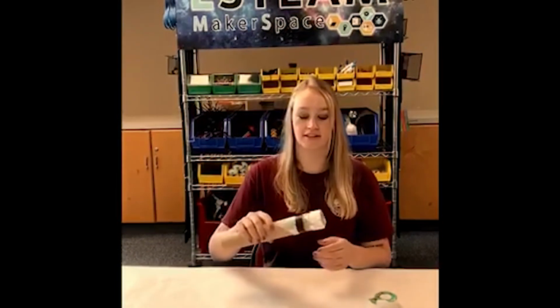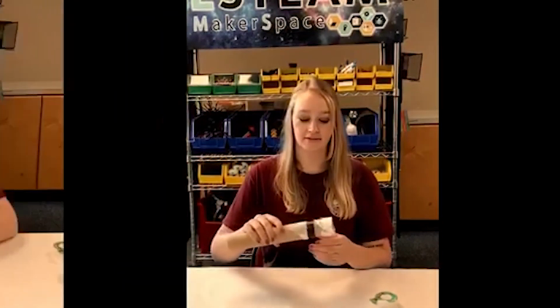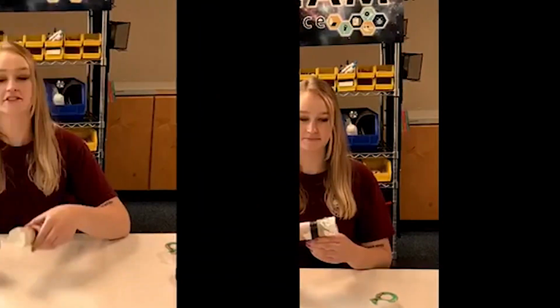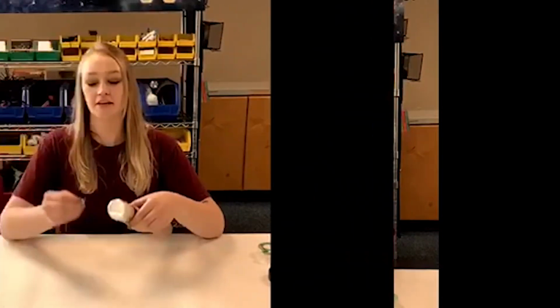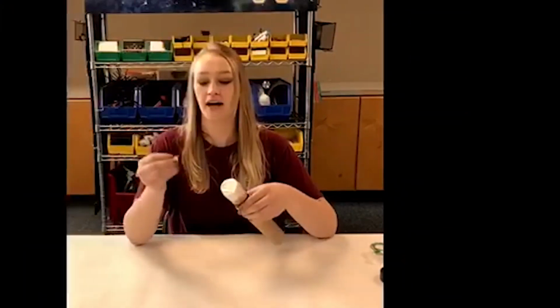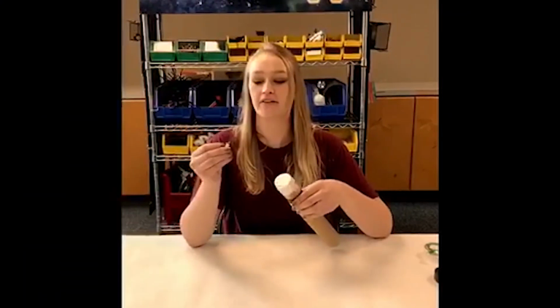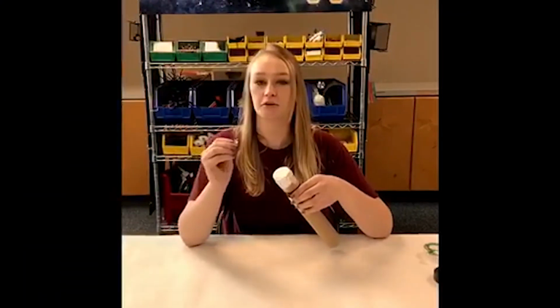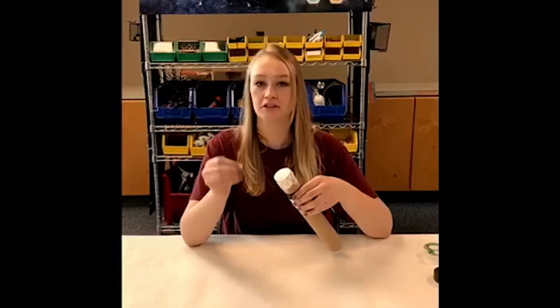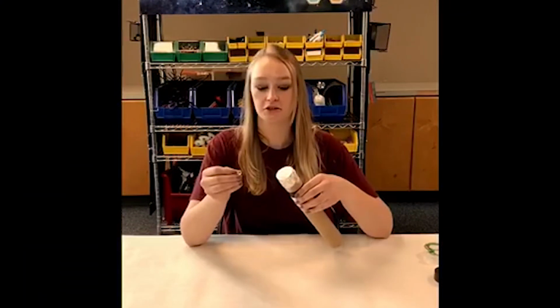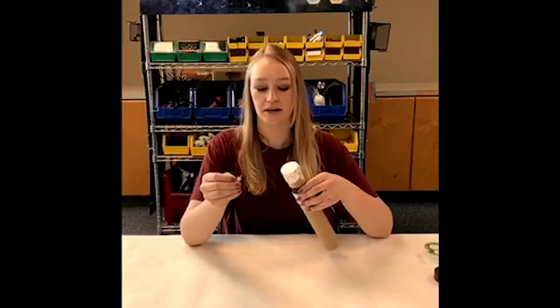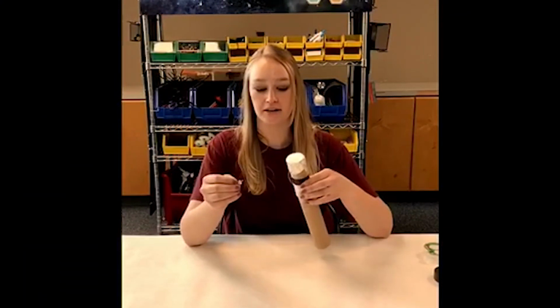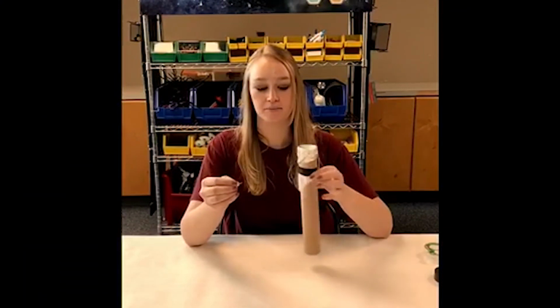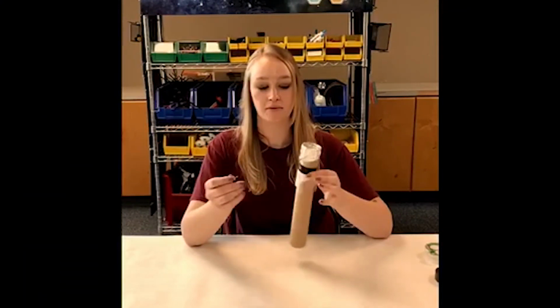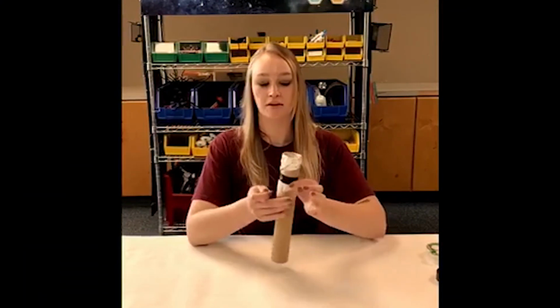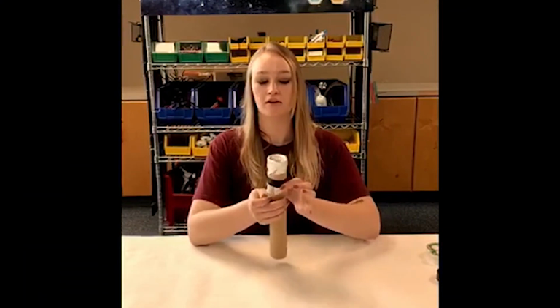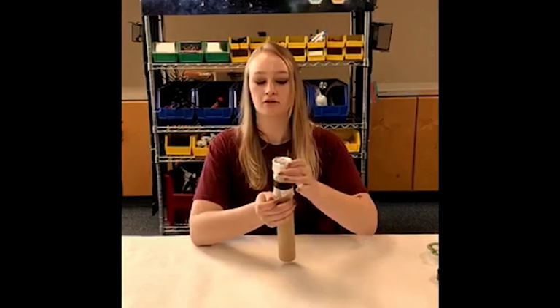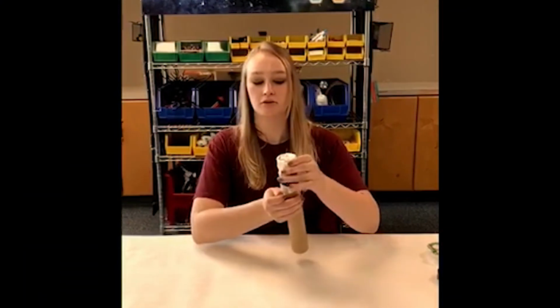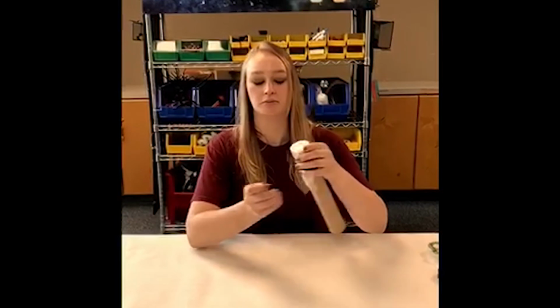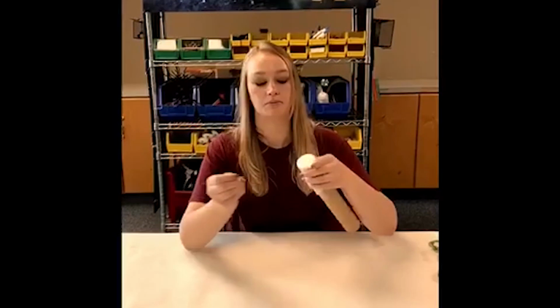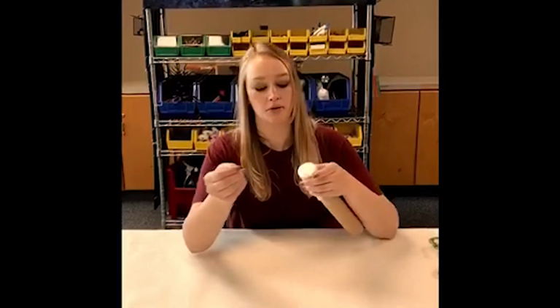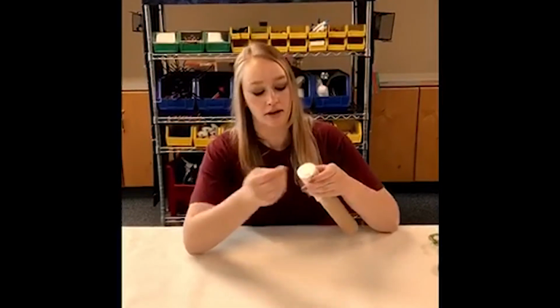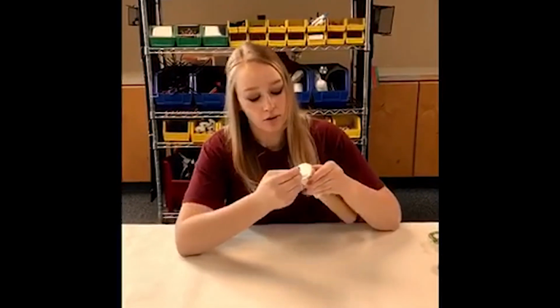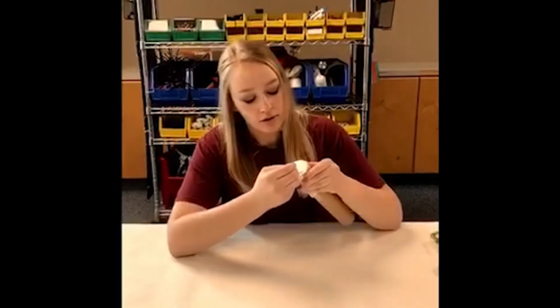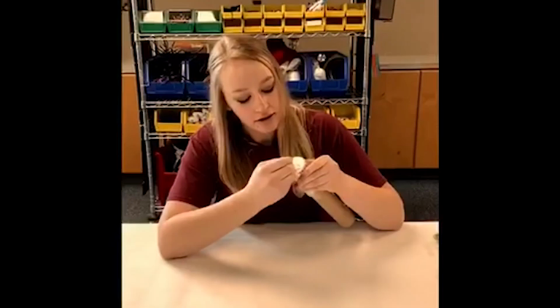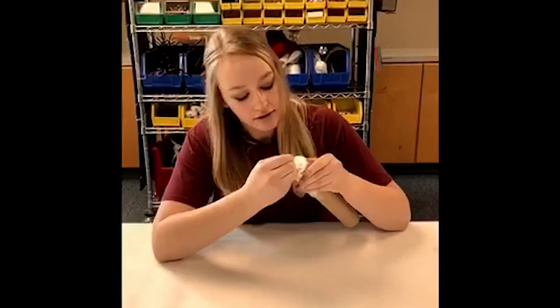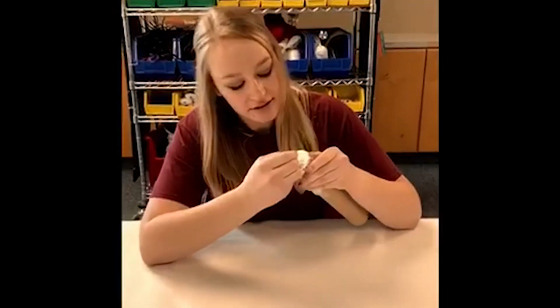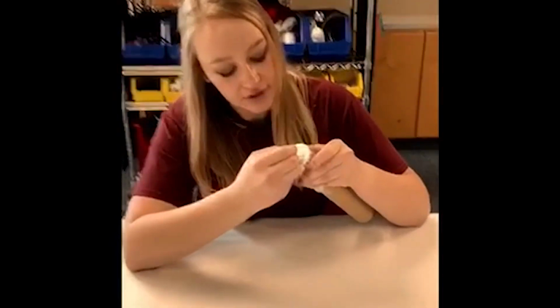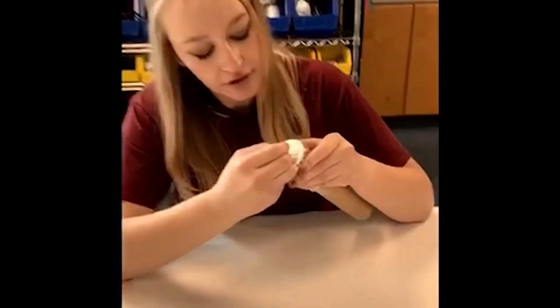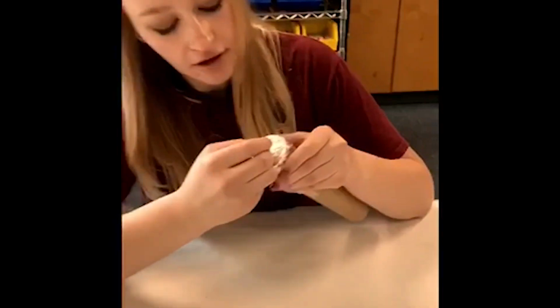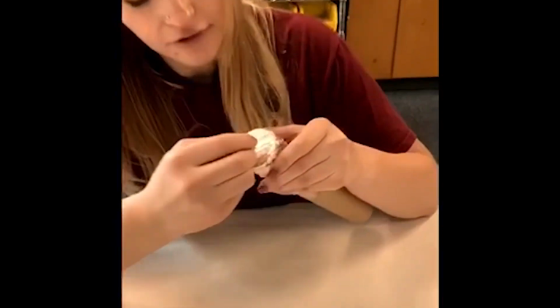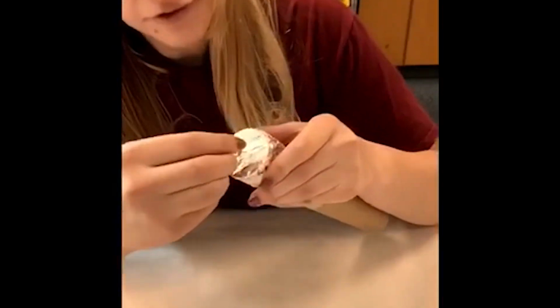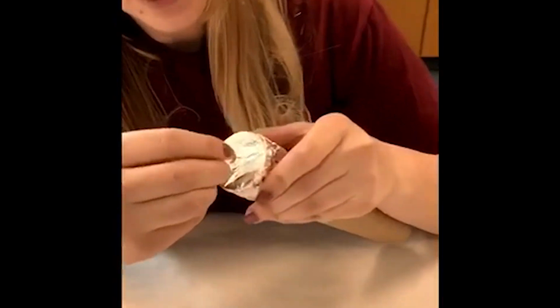For step five, you will need your pin to poke a hole in the center of your foil.